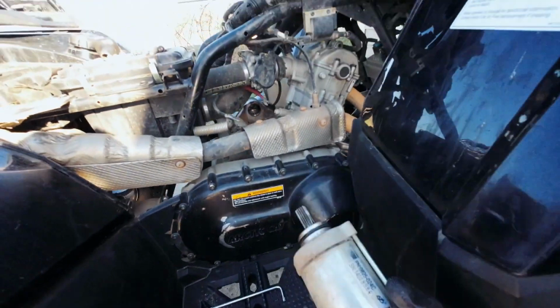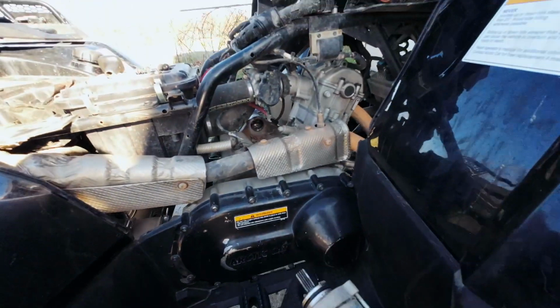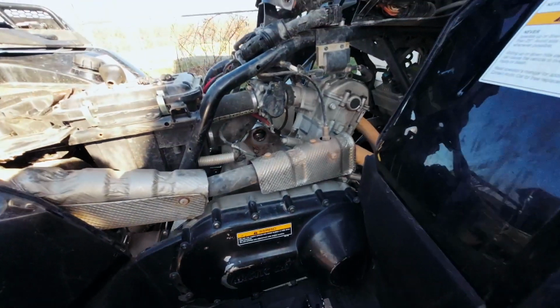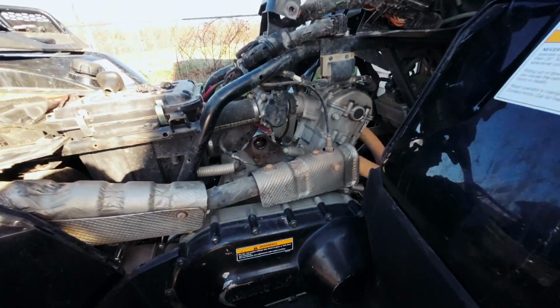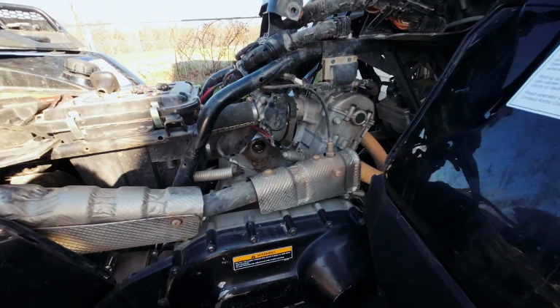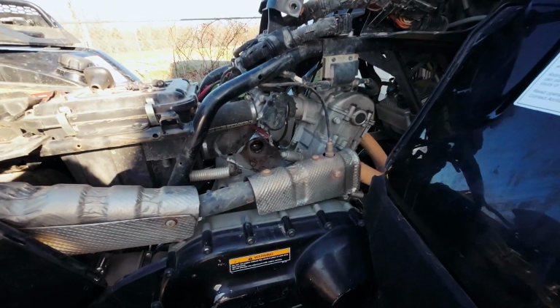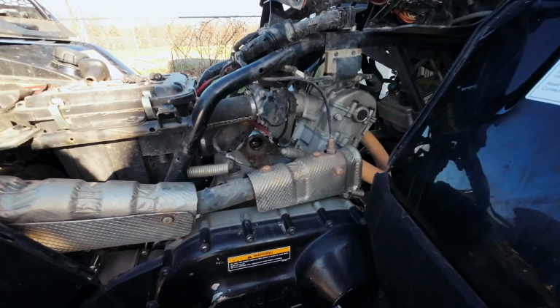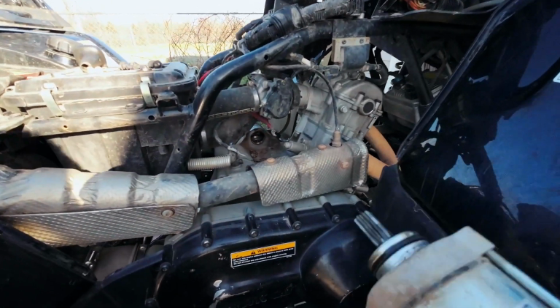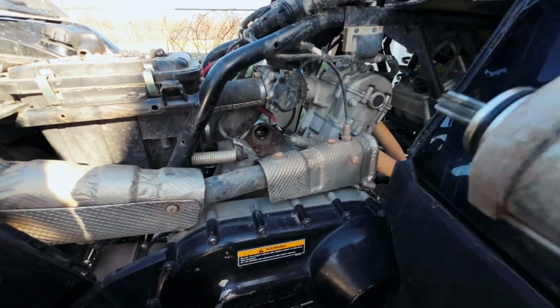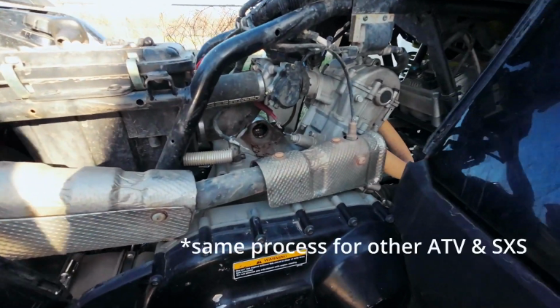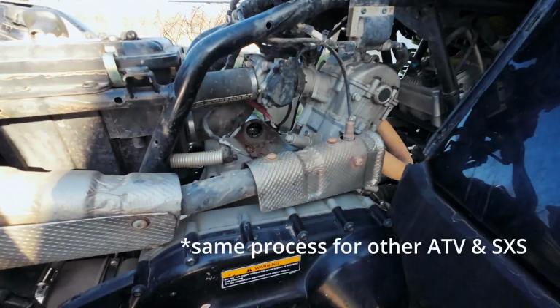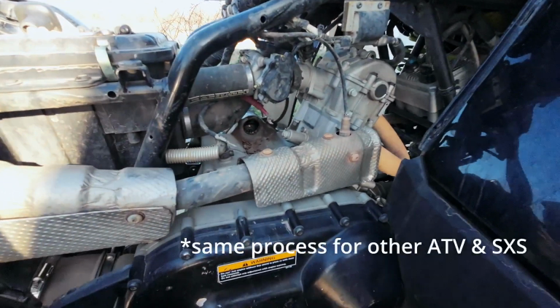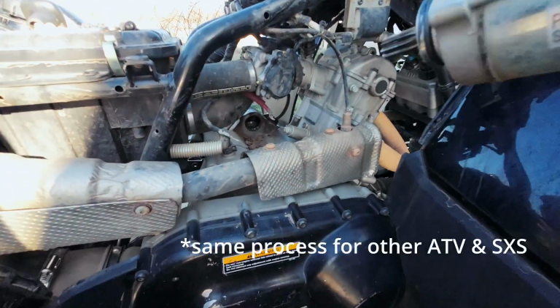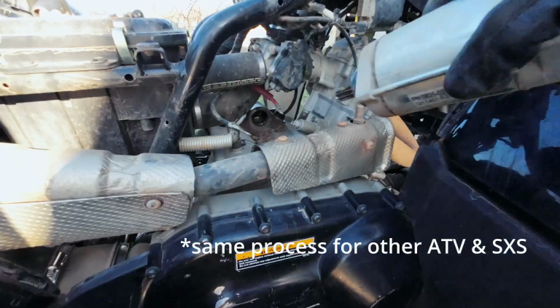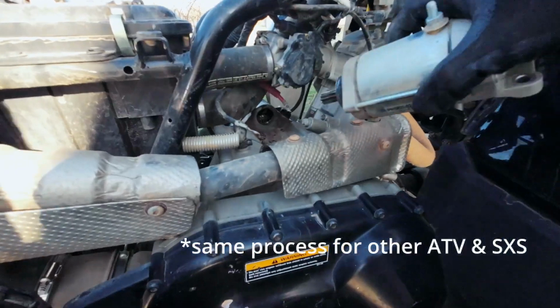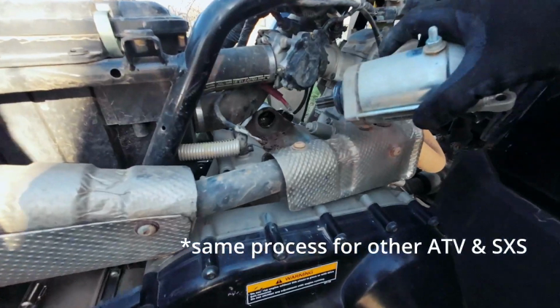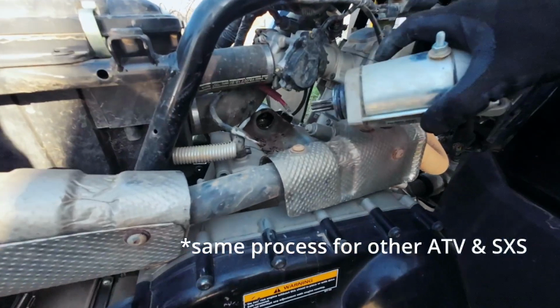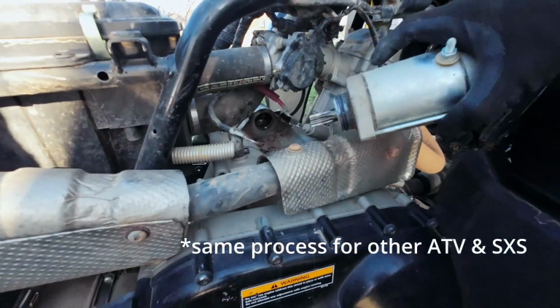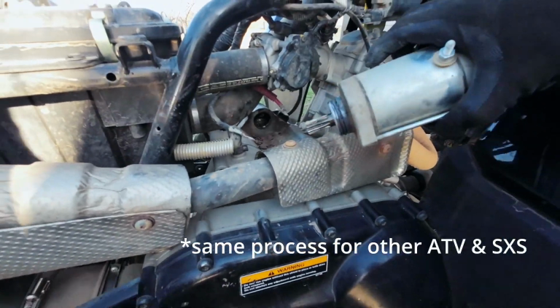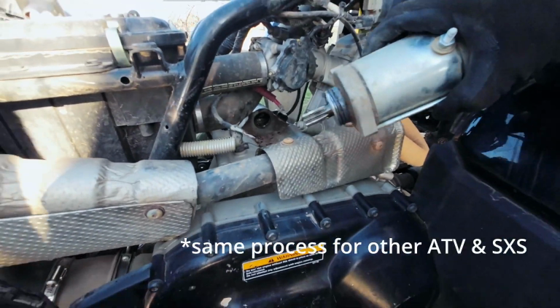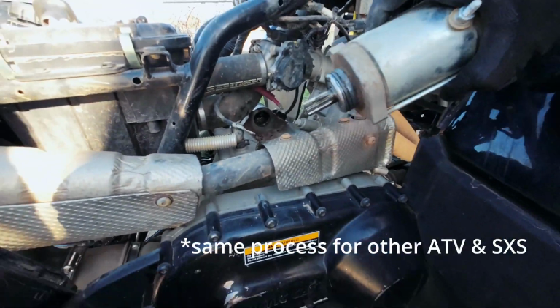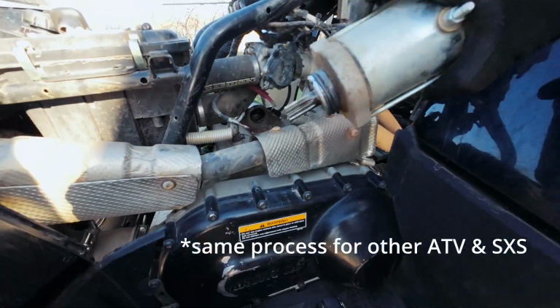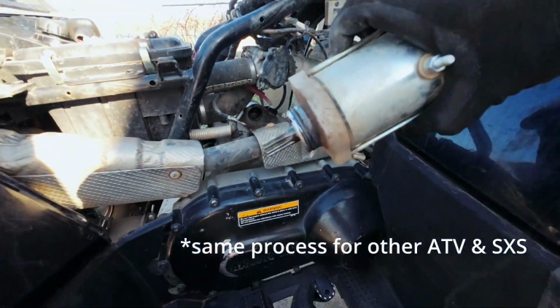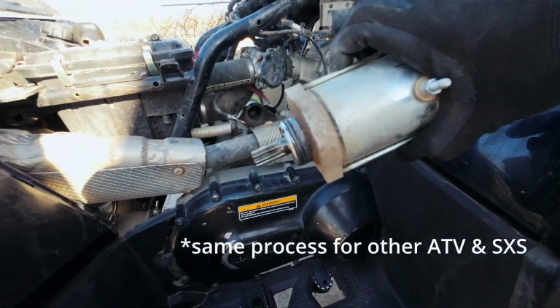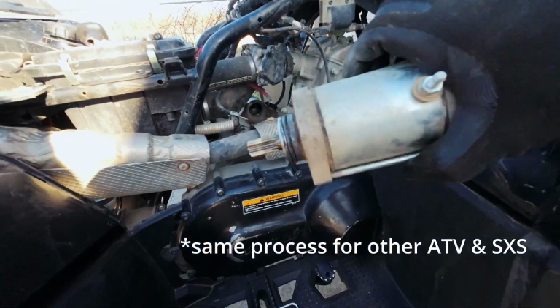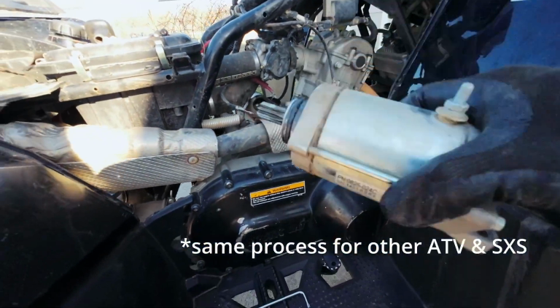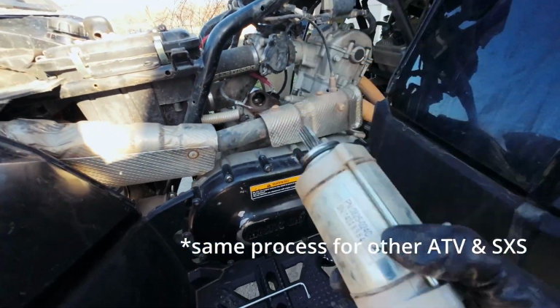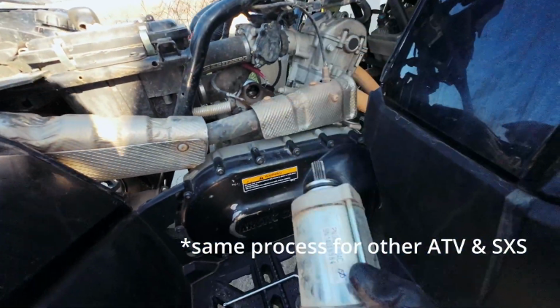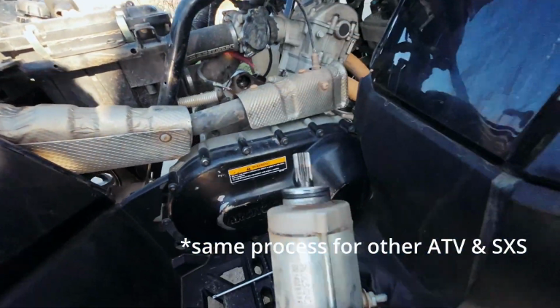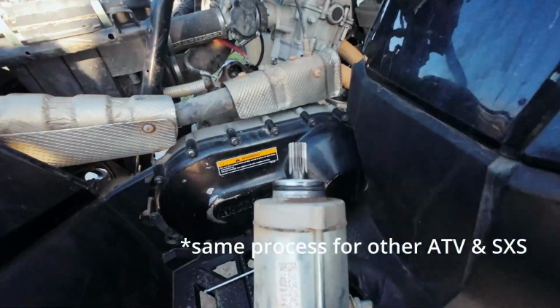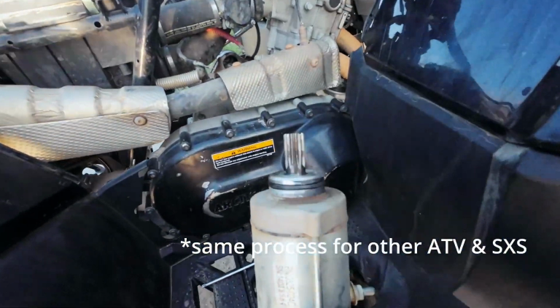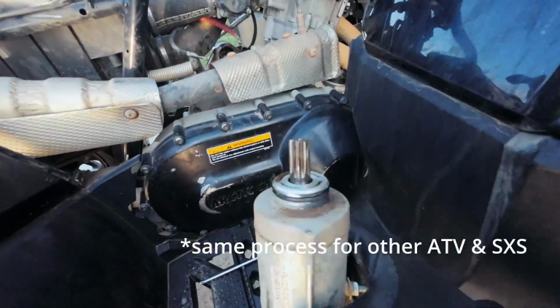550s and 700s will be the same process. That's how to pull off the starter.